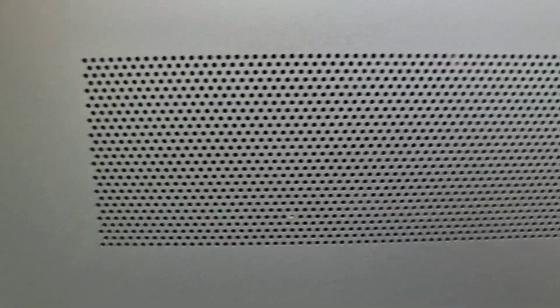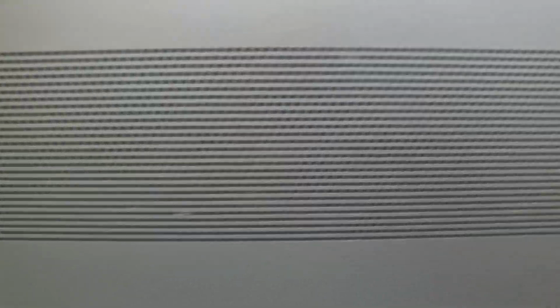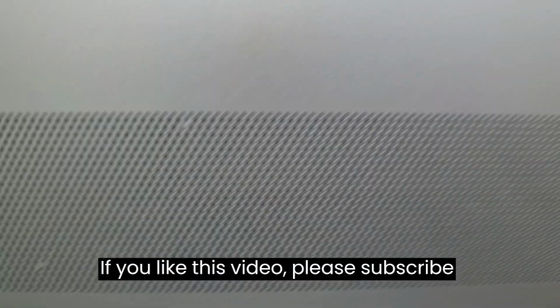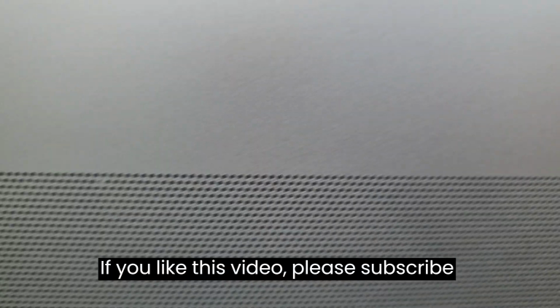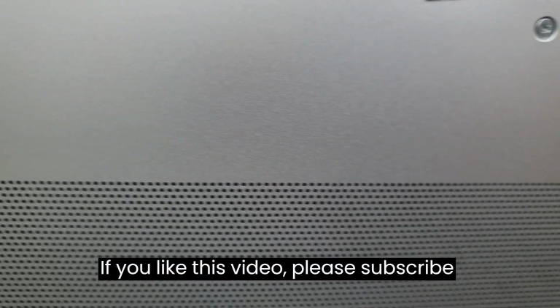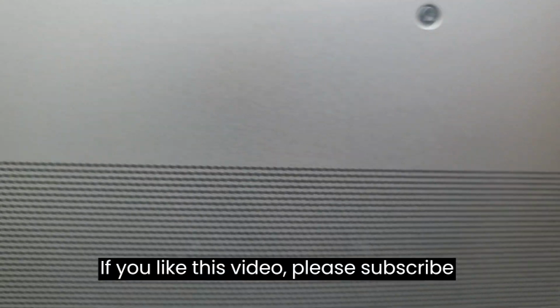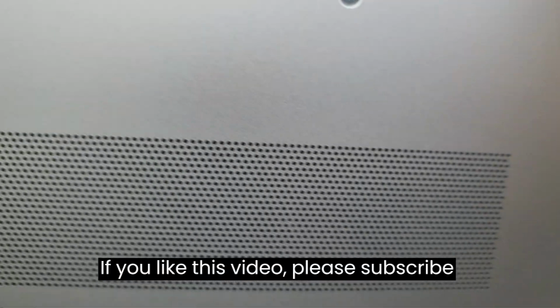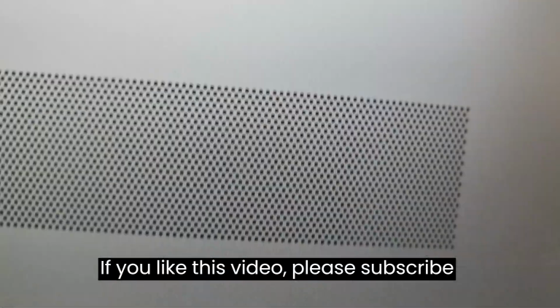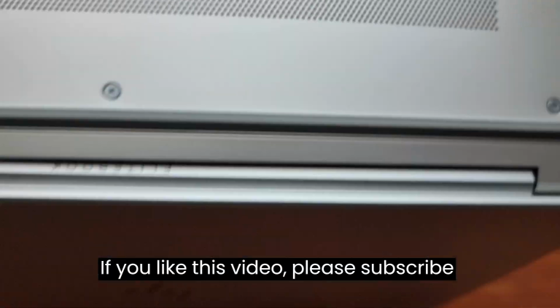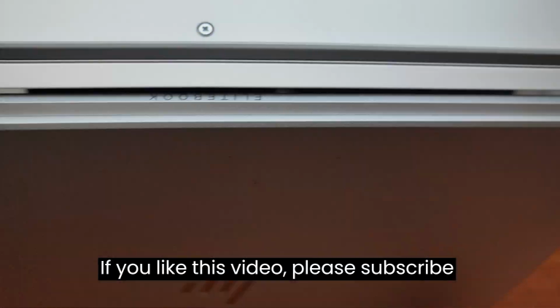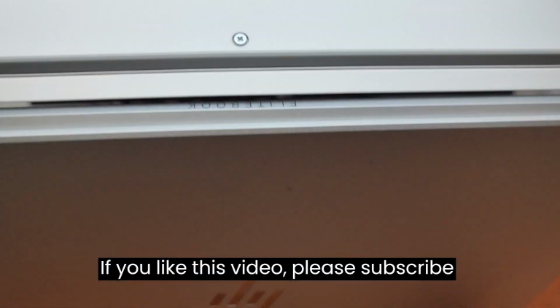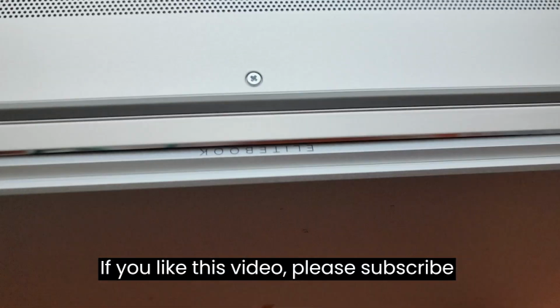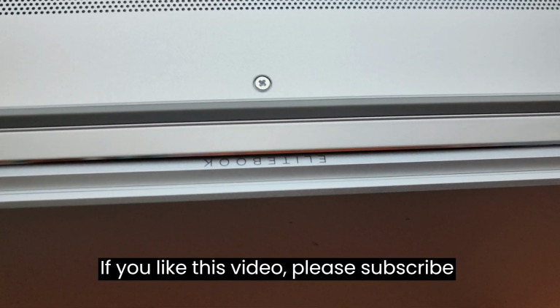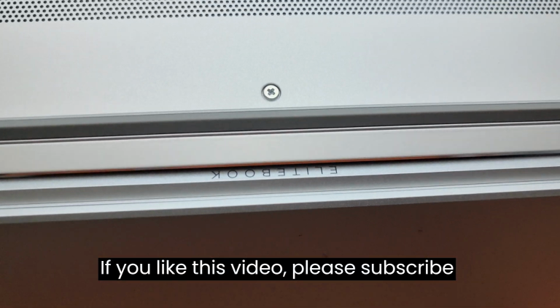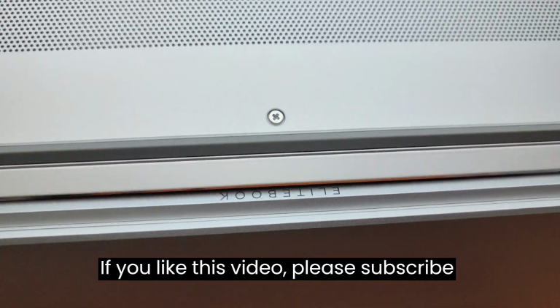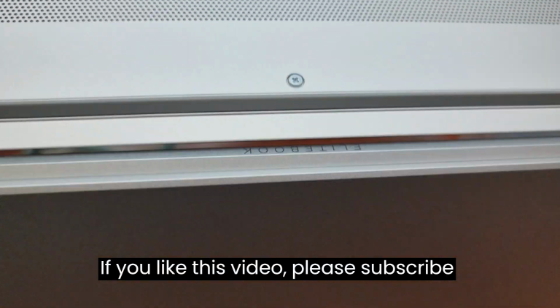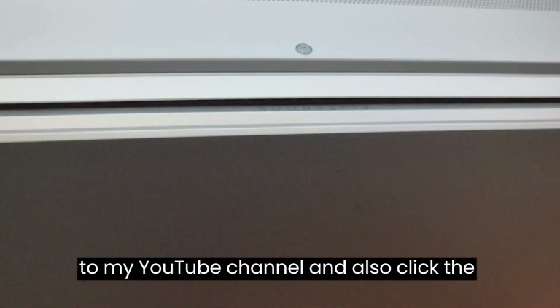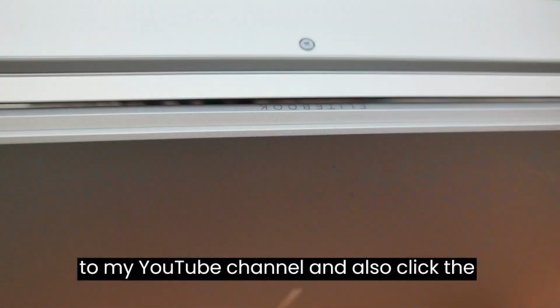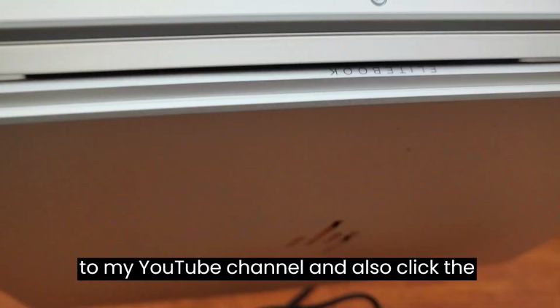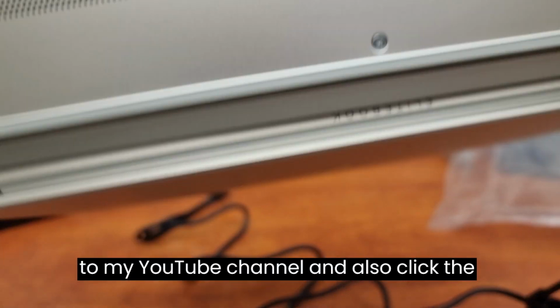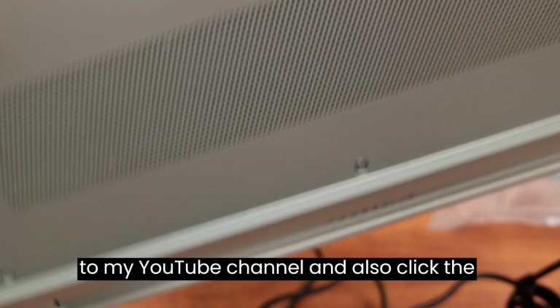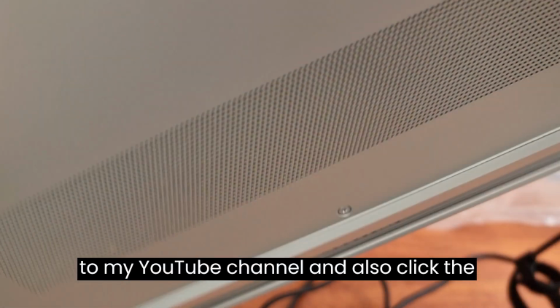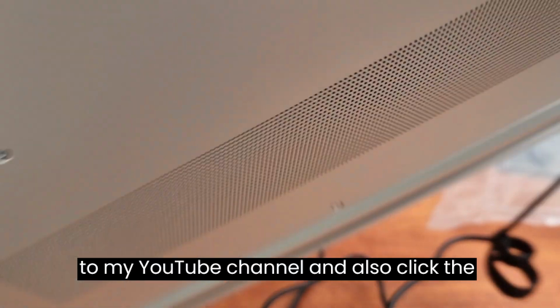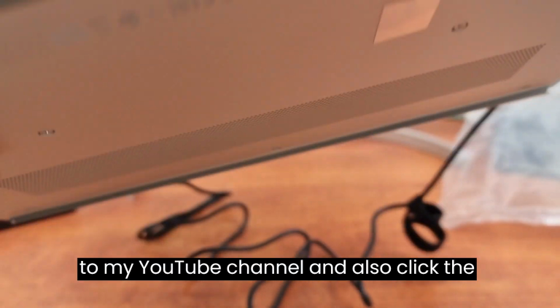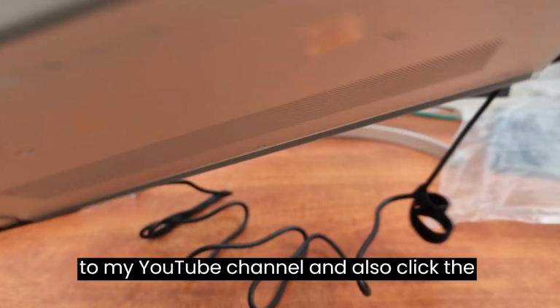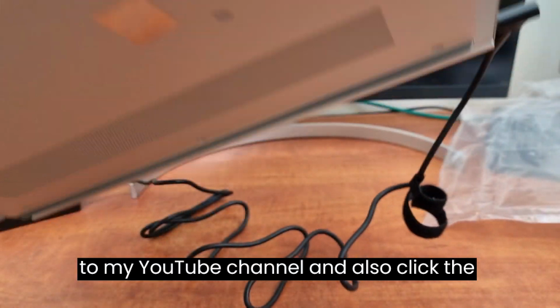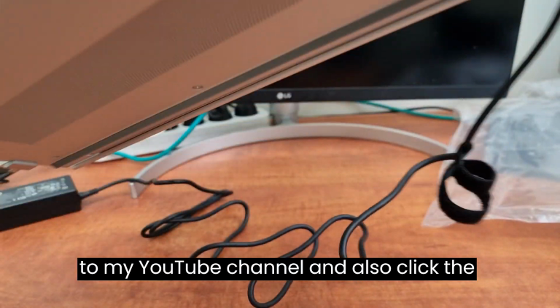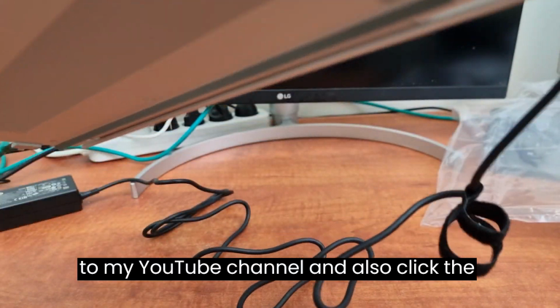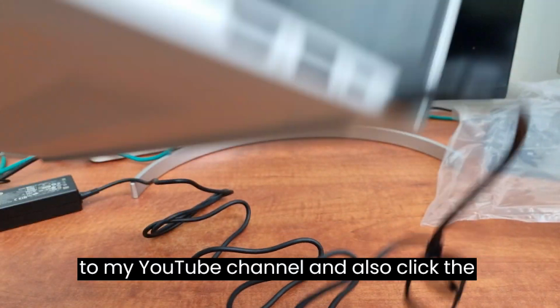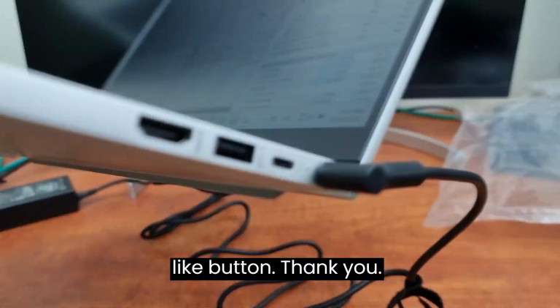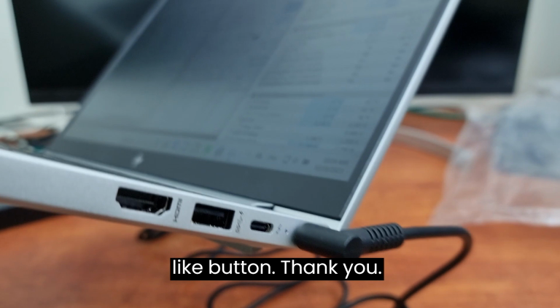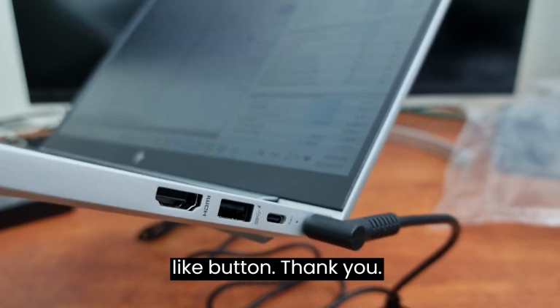If you like the video, please subscribe to my YouTube channel and also click the like button.